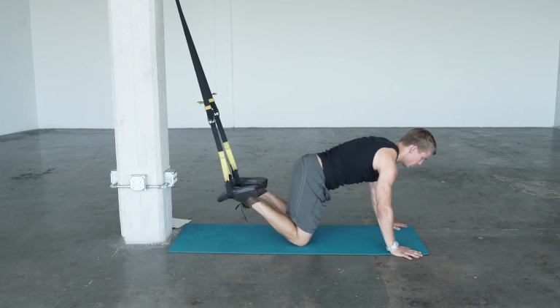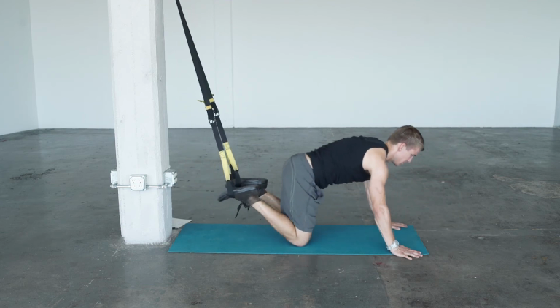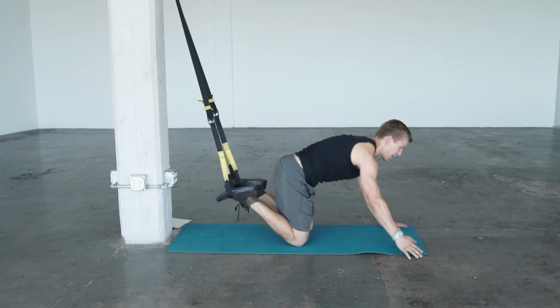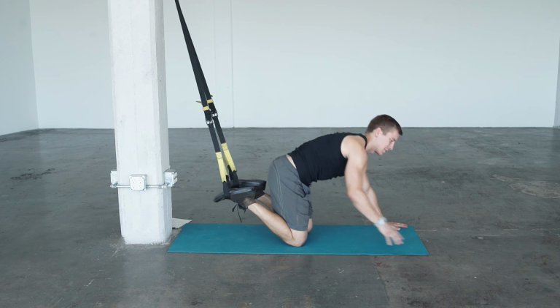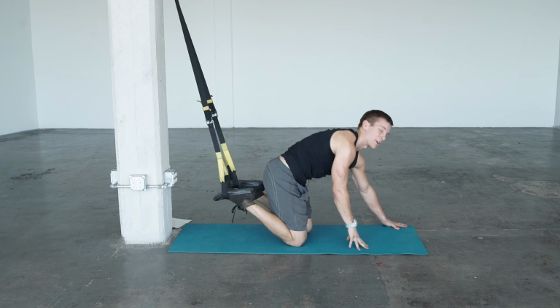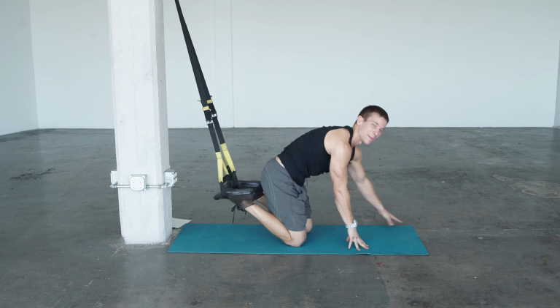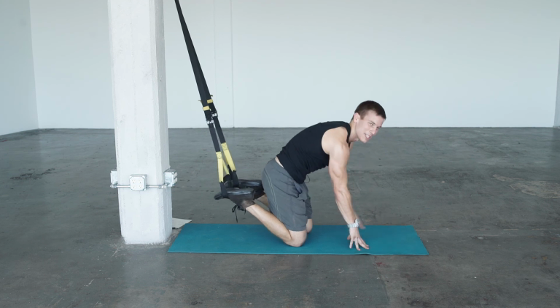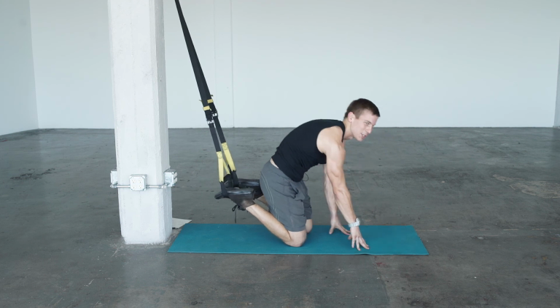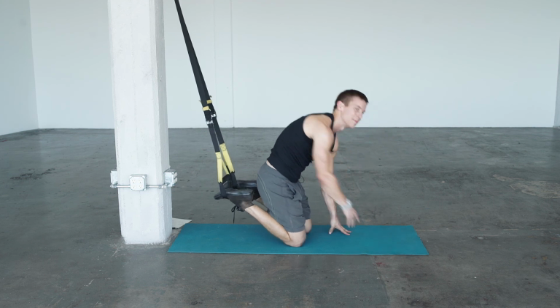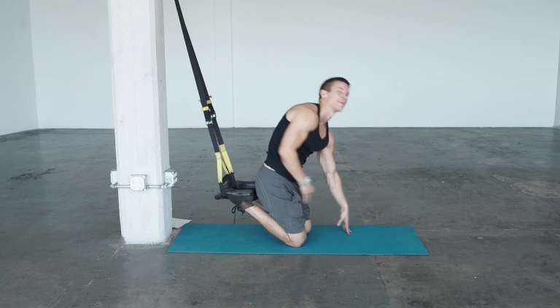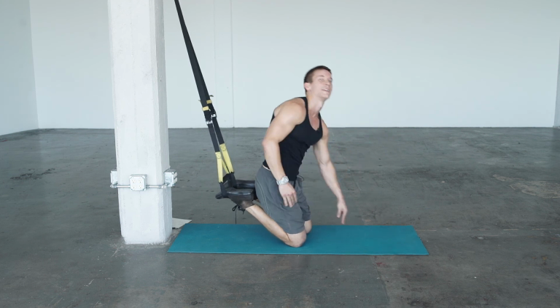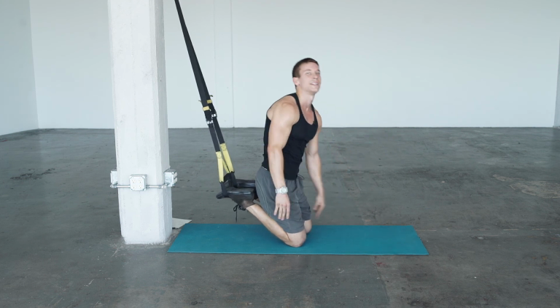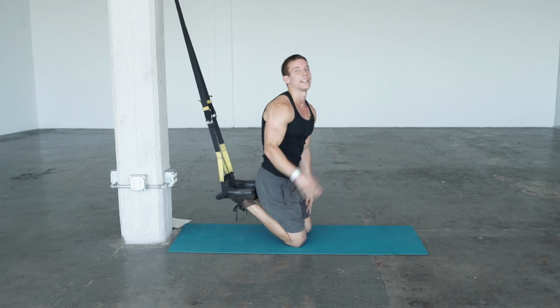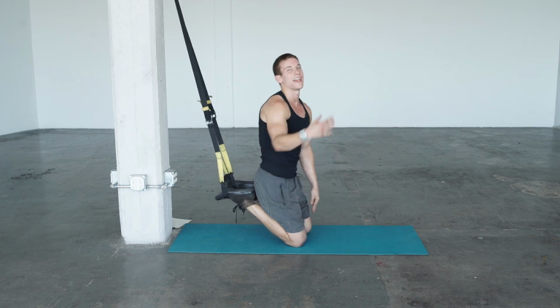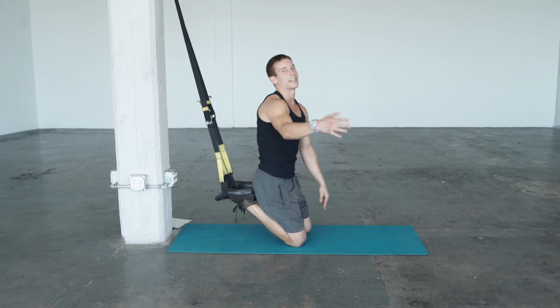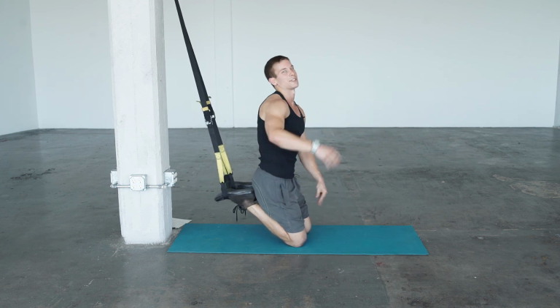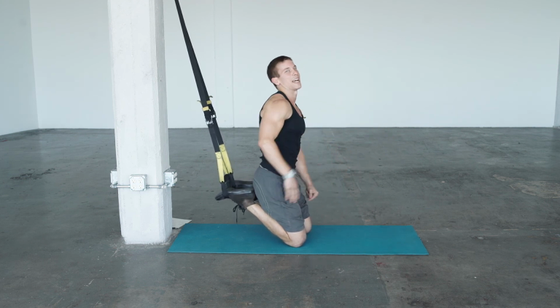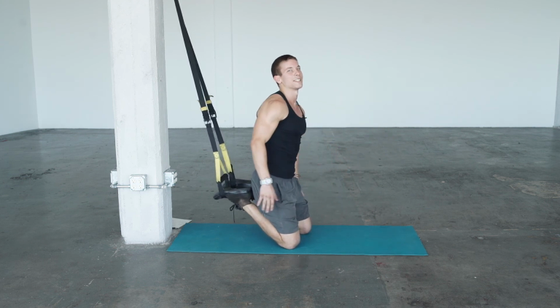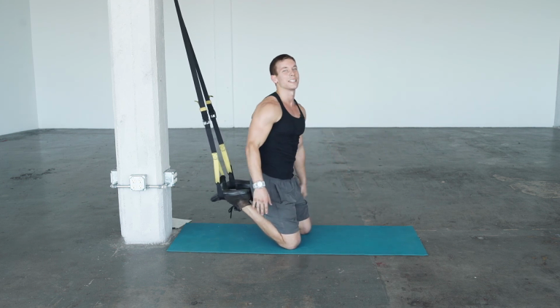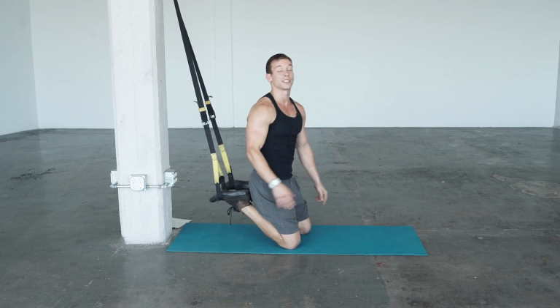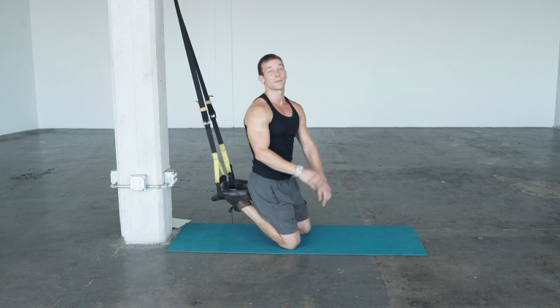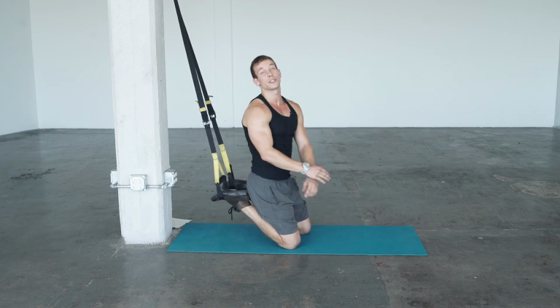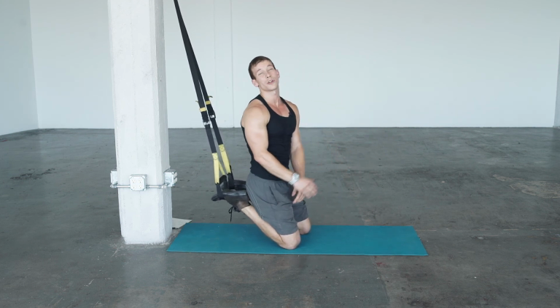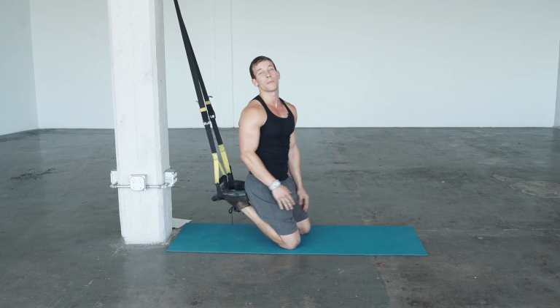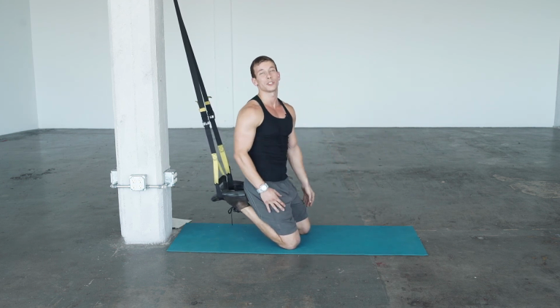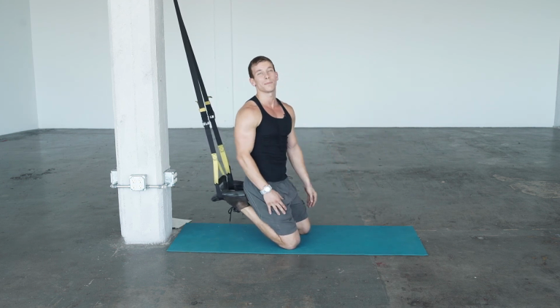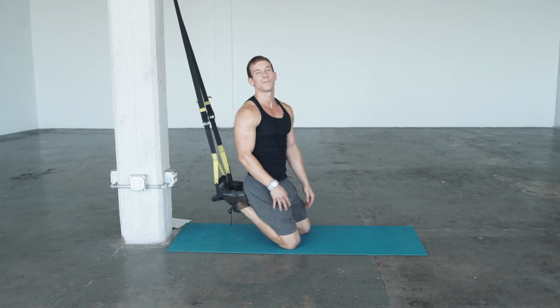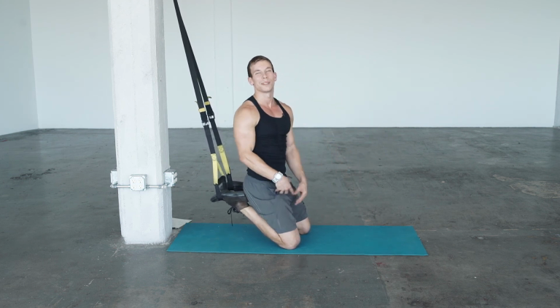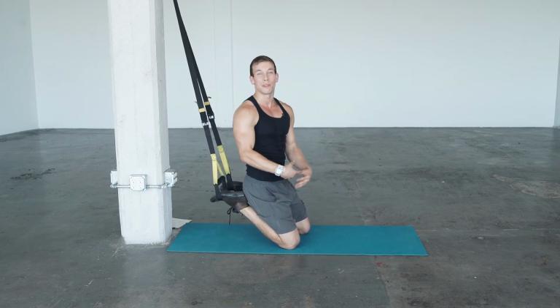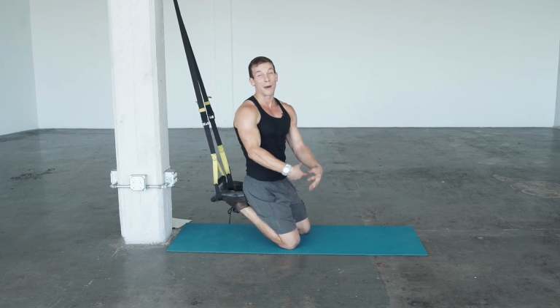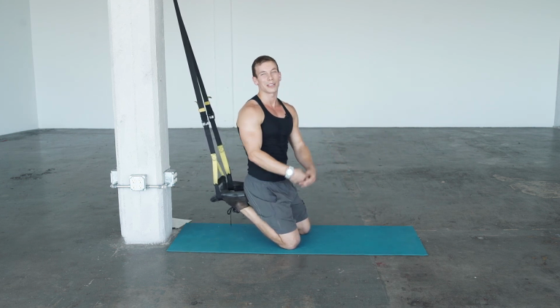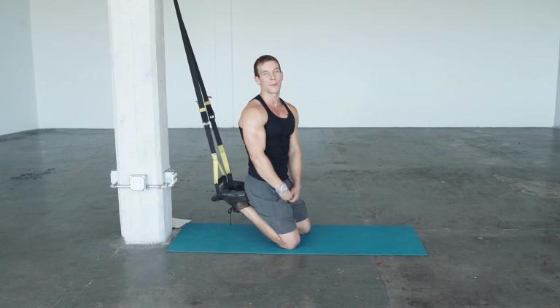Back to starting position. And that exercise is a suspension trainer push-up with a mountain climber.